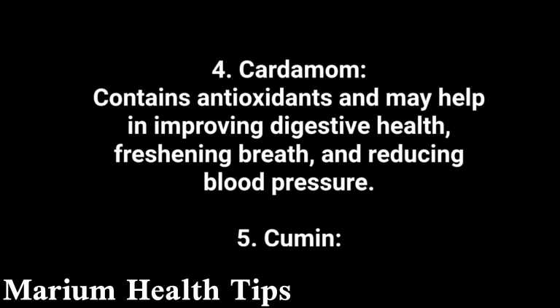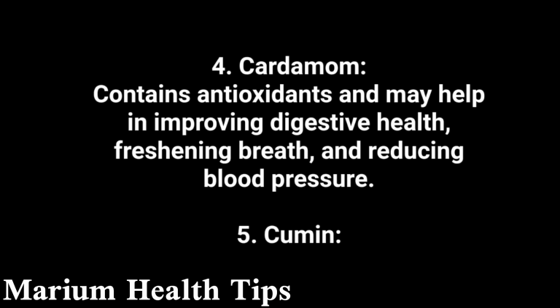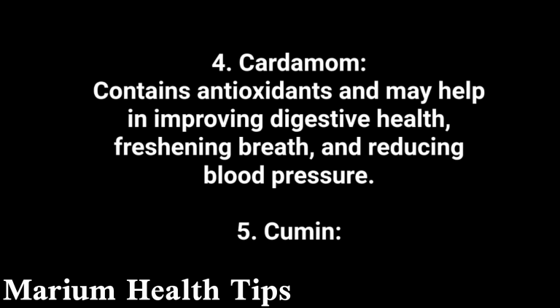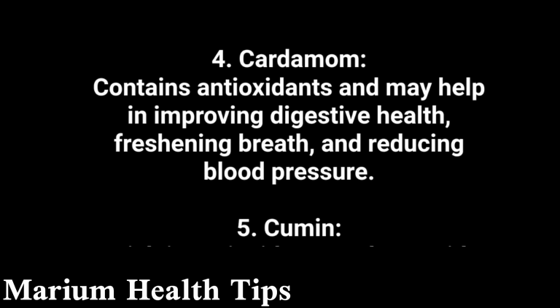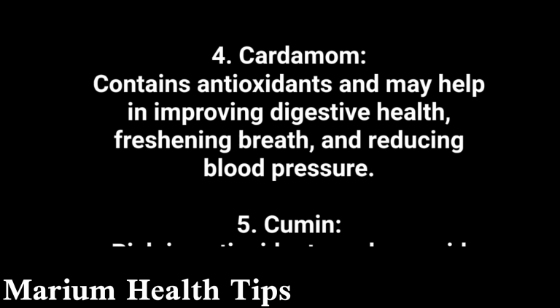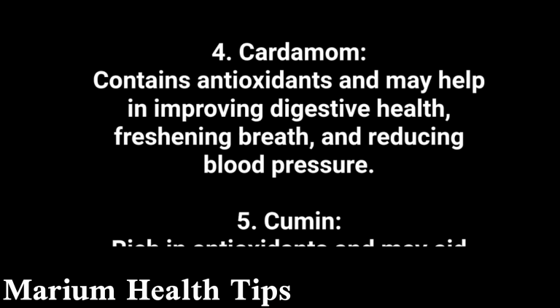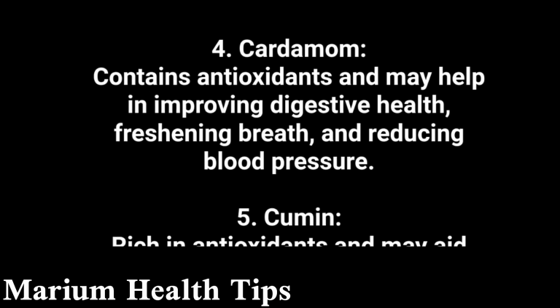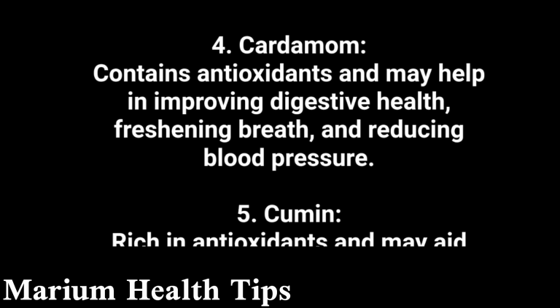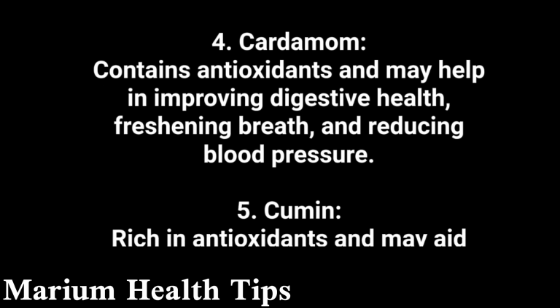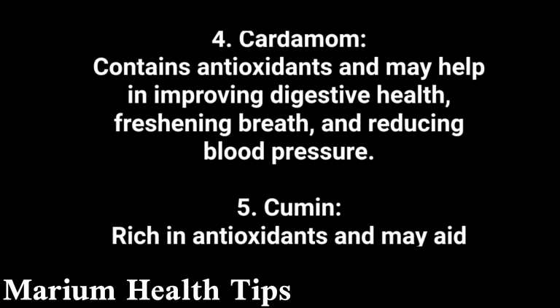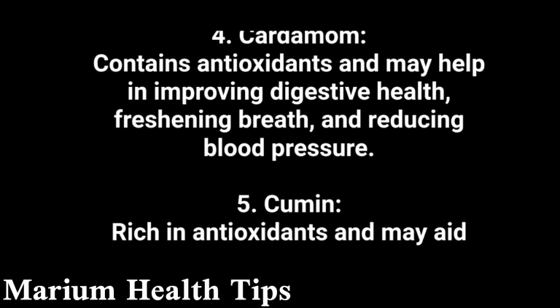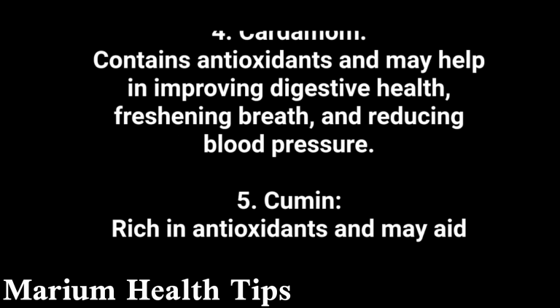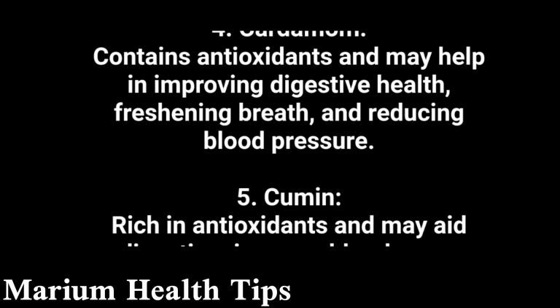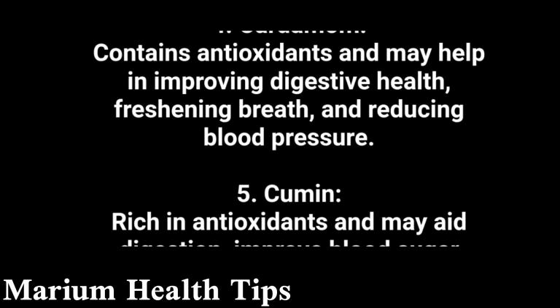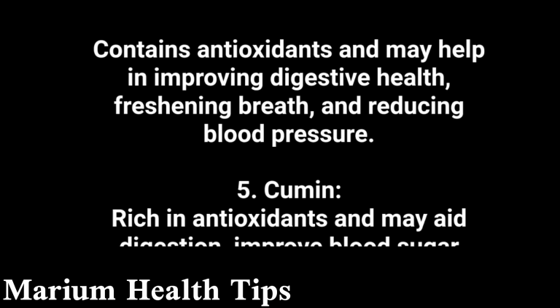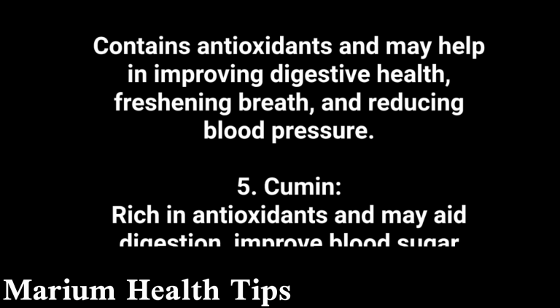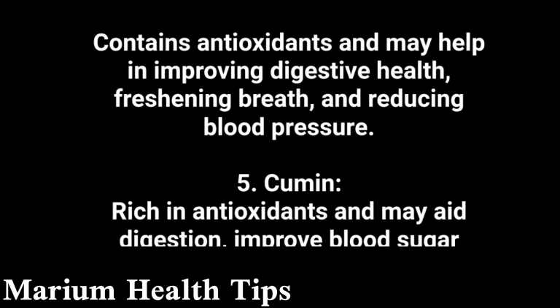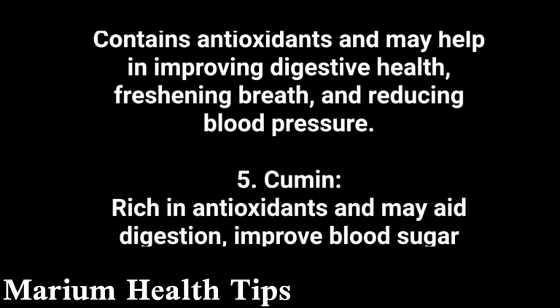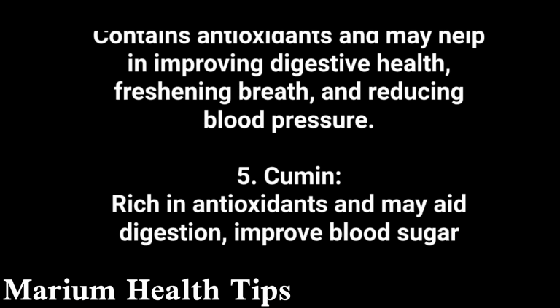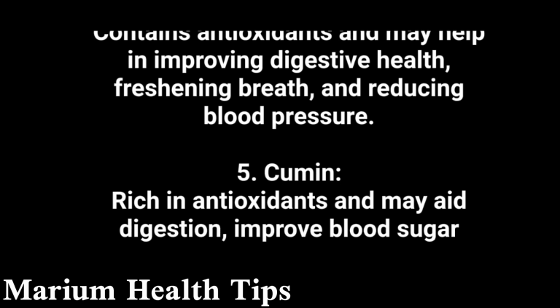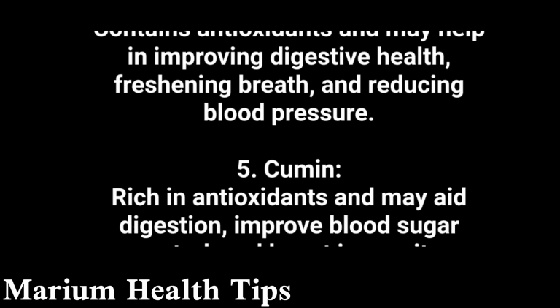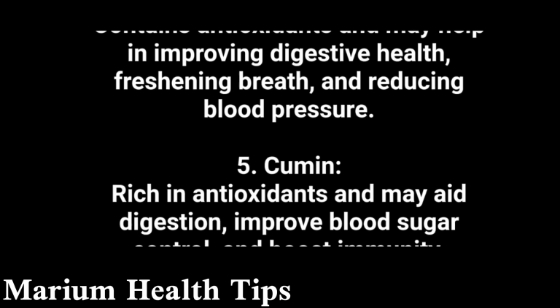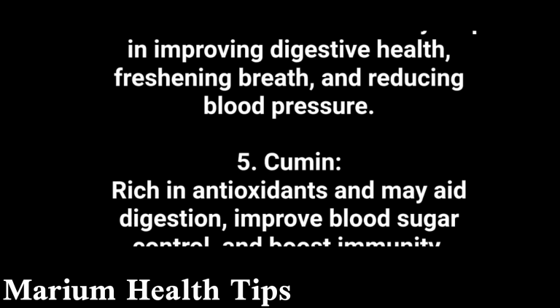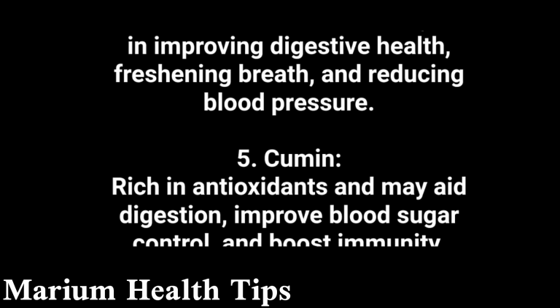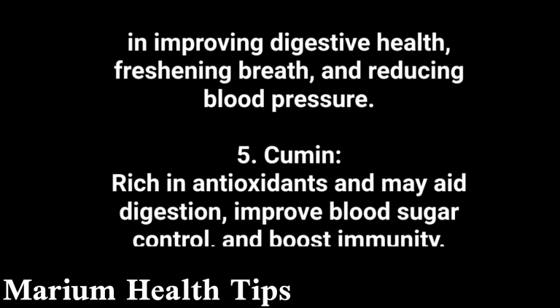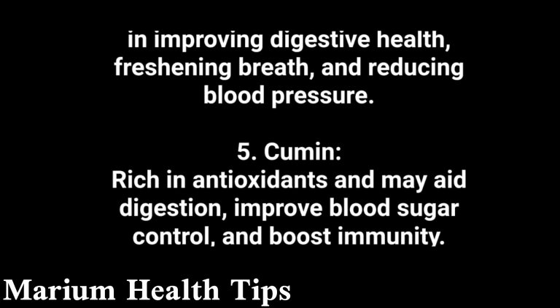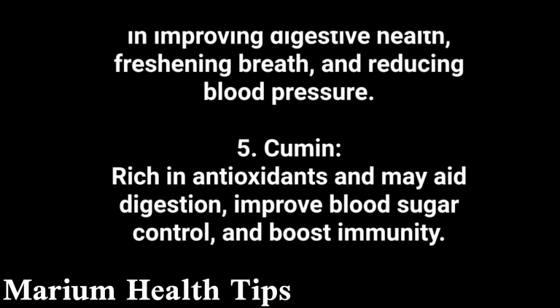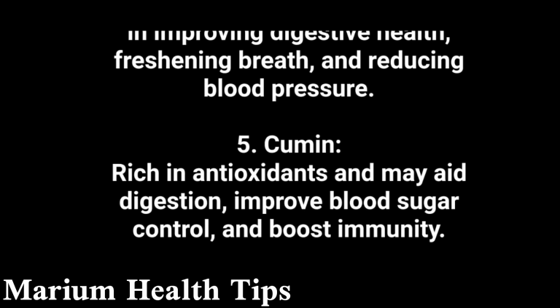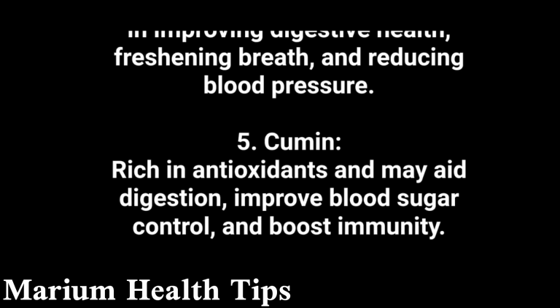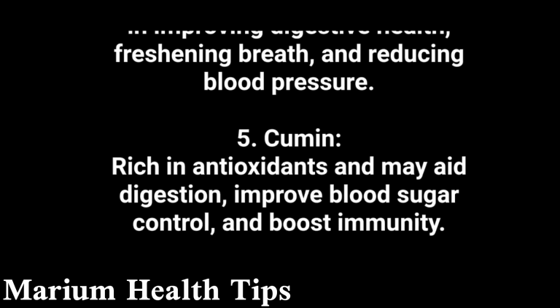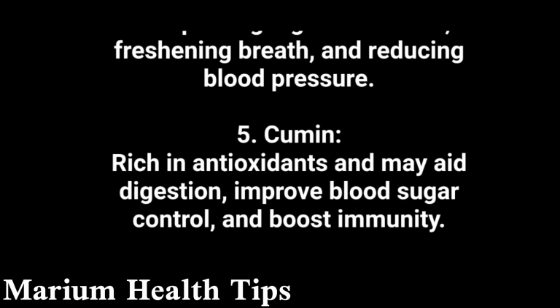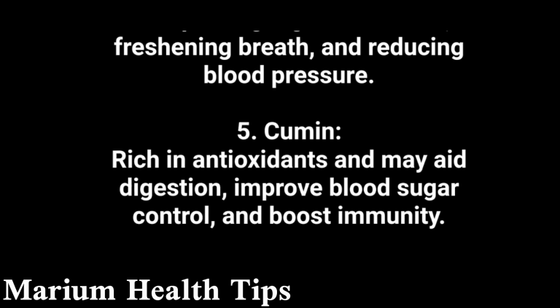5. Cumin is rich in antioxidants and may aid digestion, improve blood sugar control, and boost immunity.